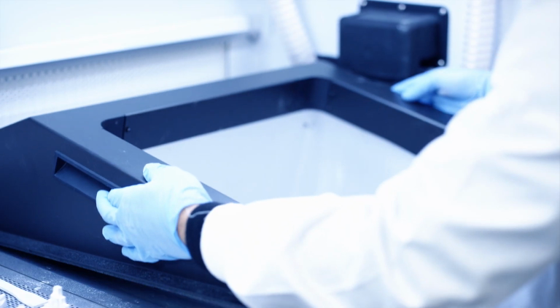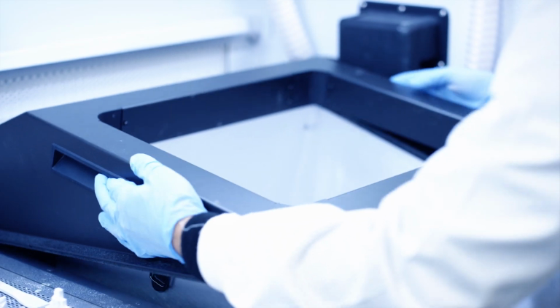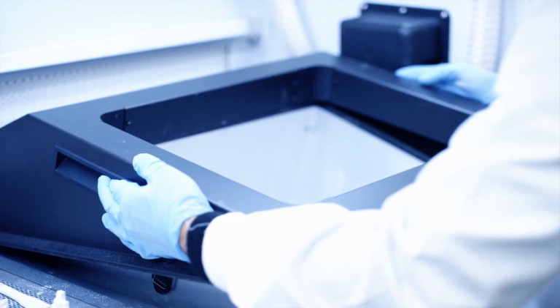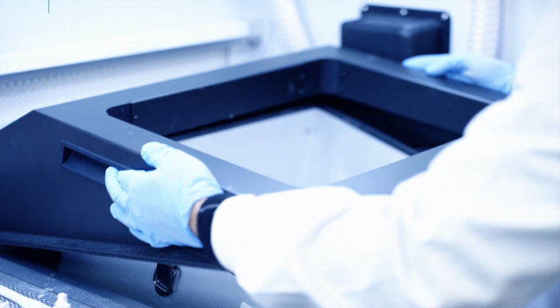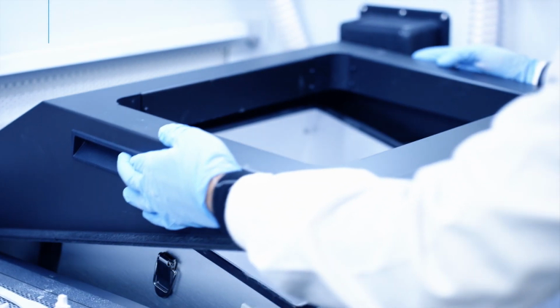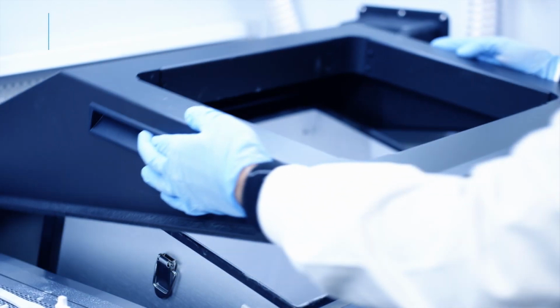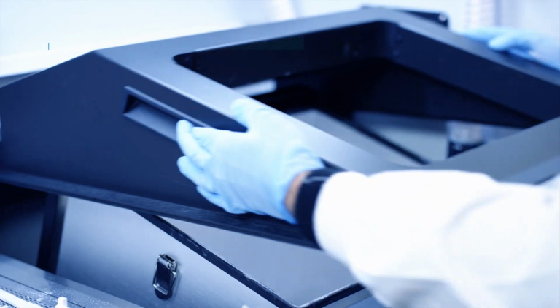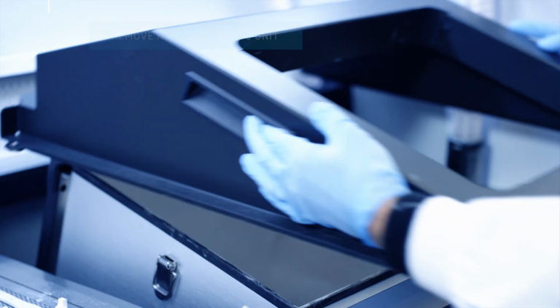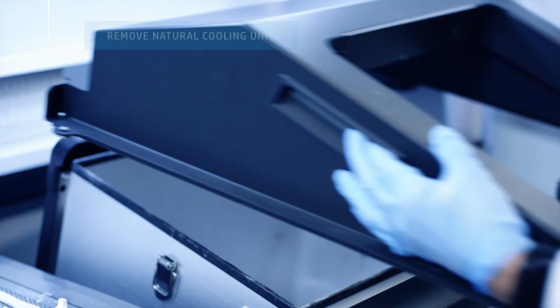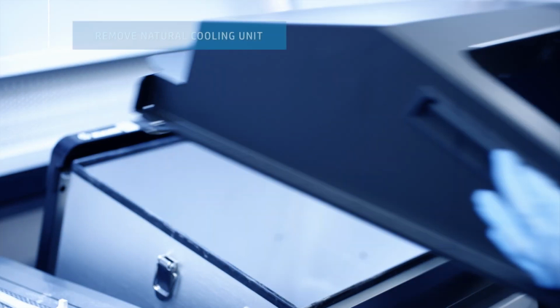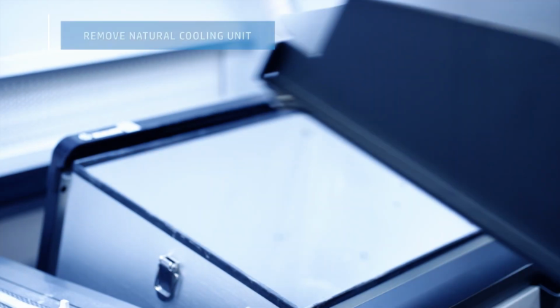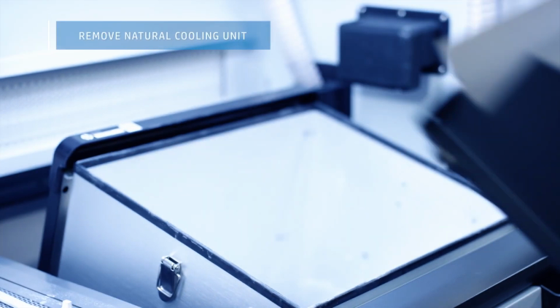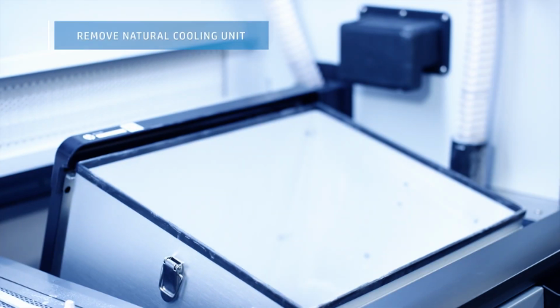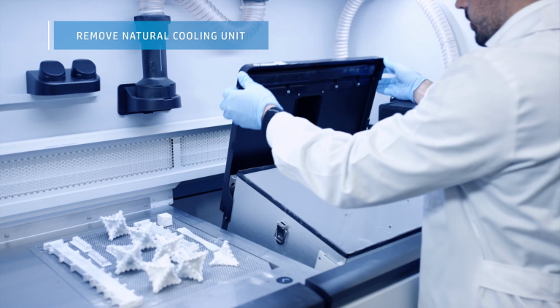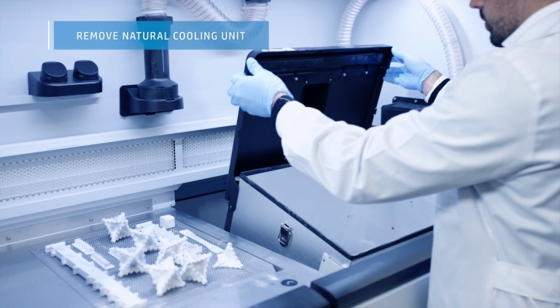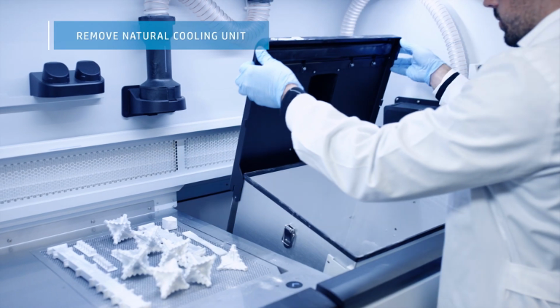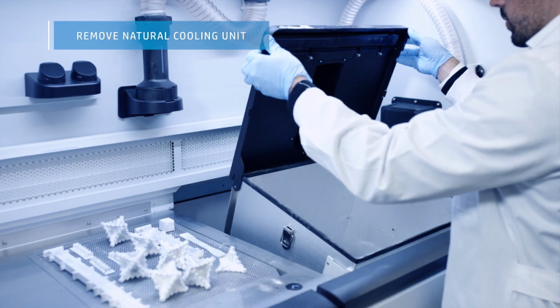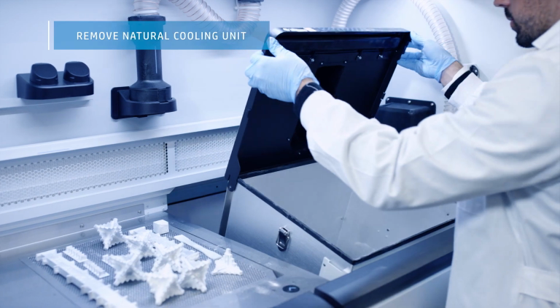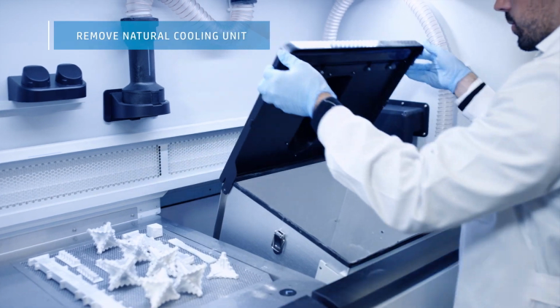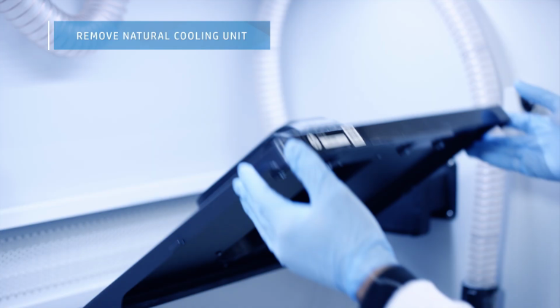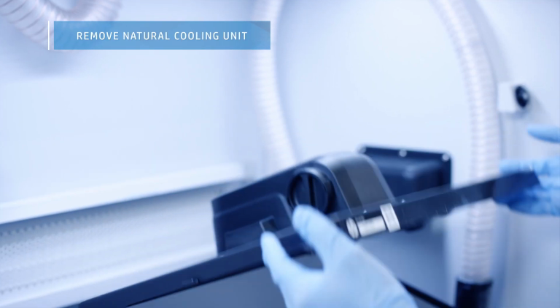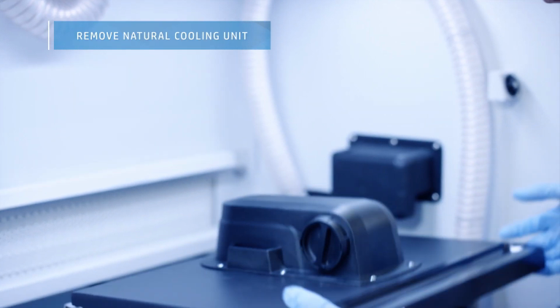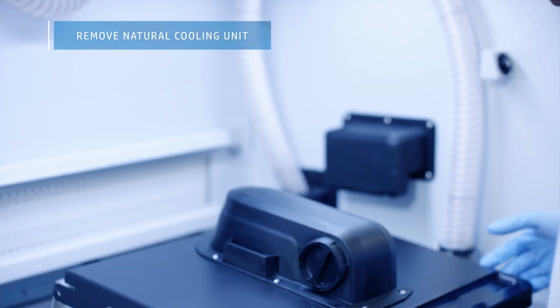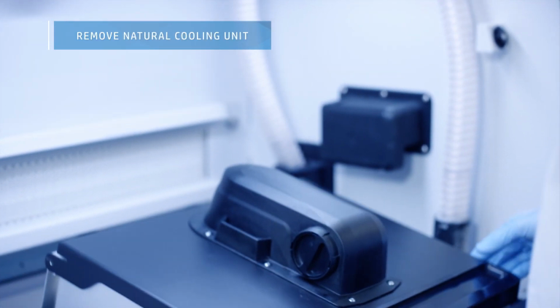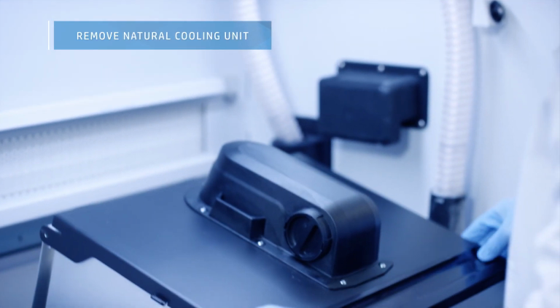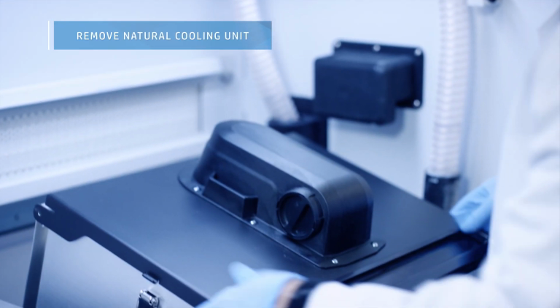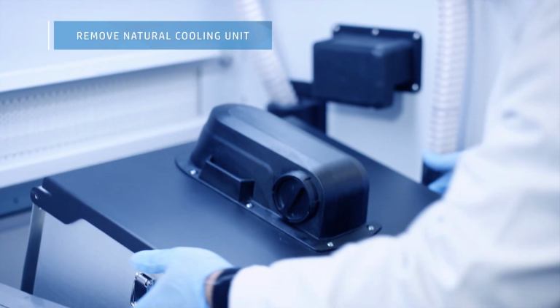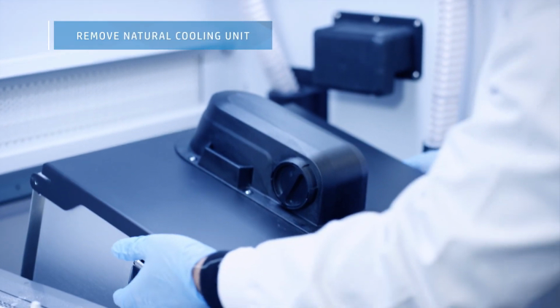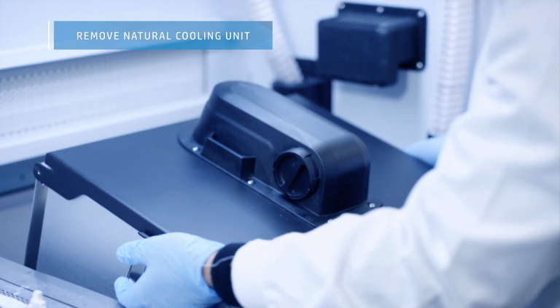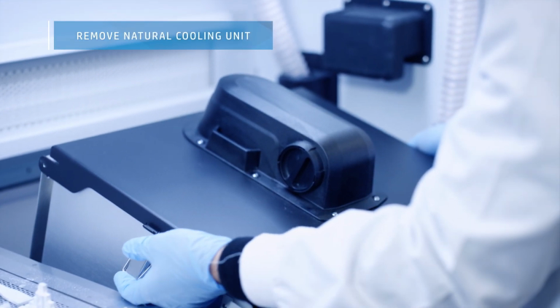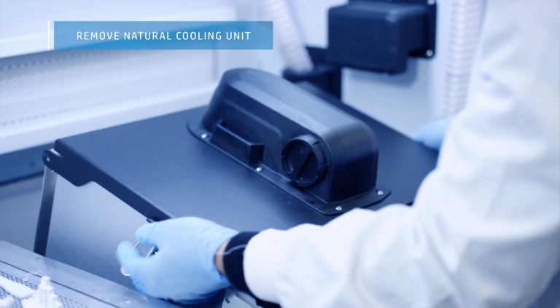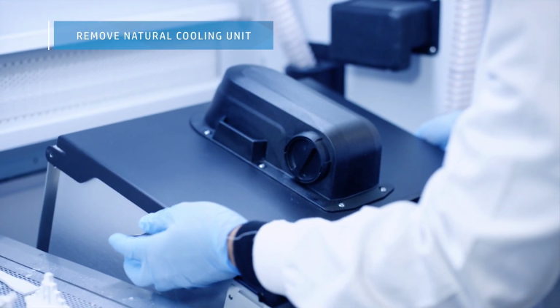With unpacking complete, the natural cooling unit can be removed from the processing station to await the next build.